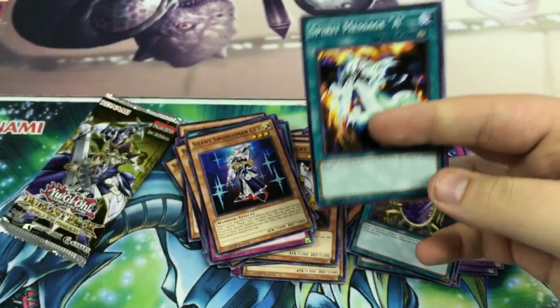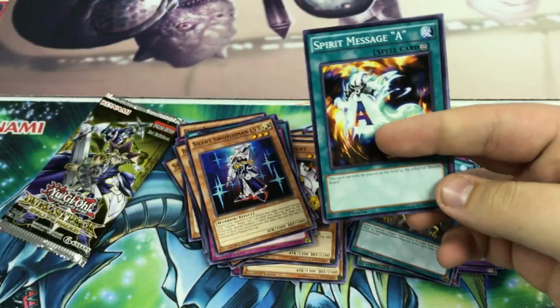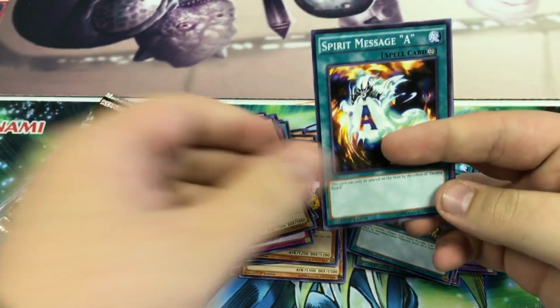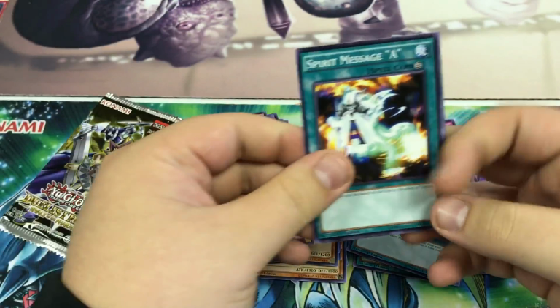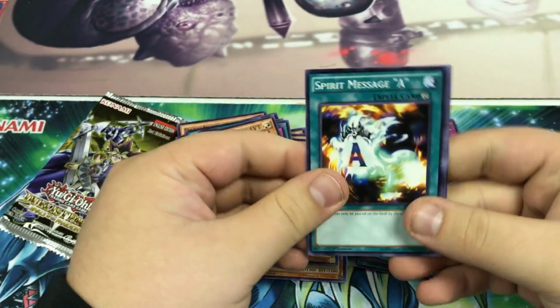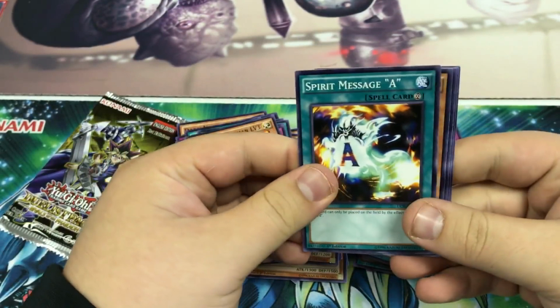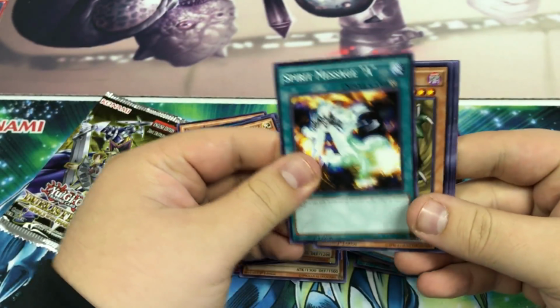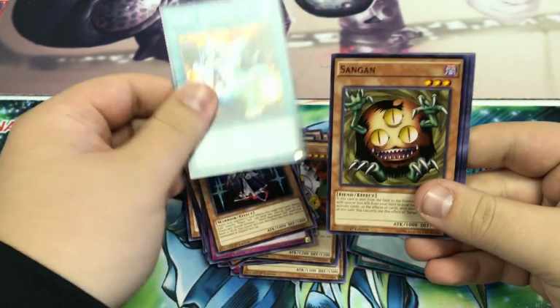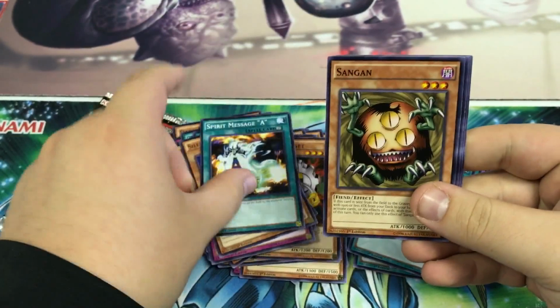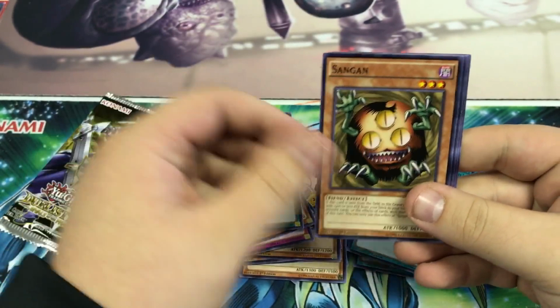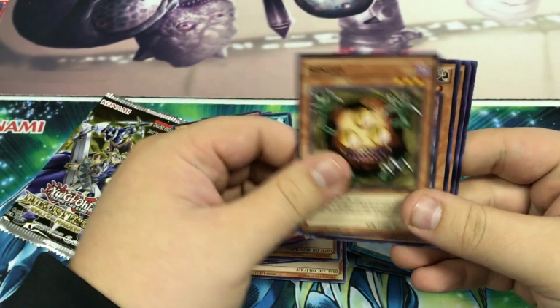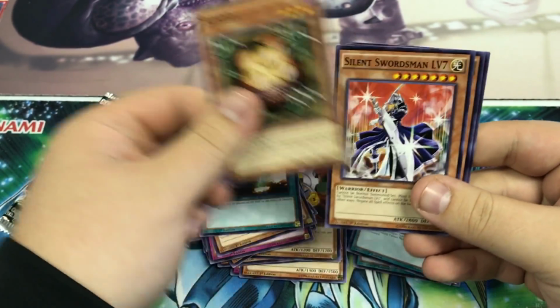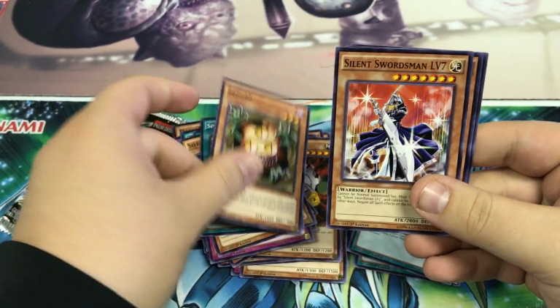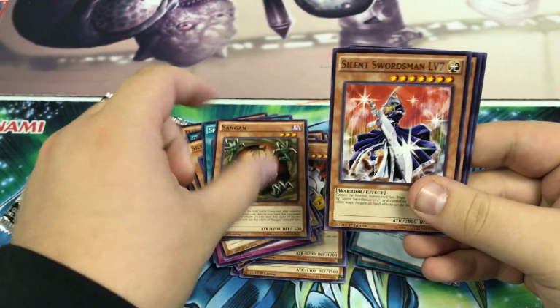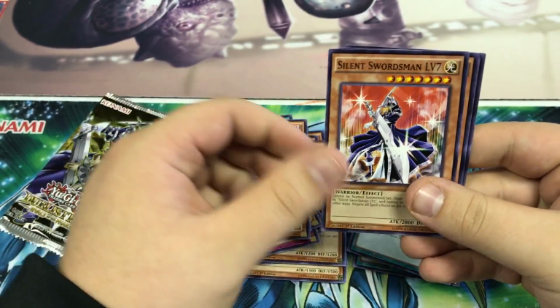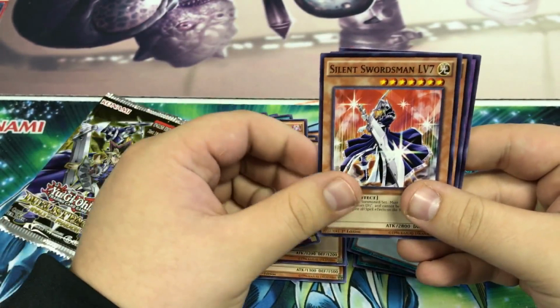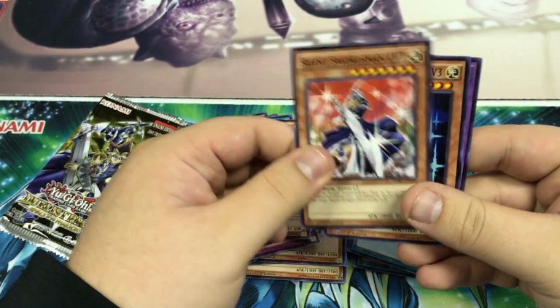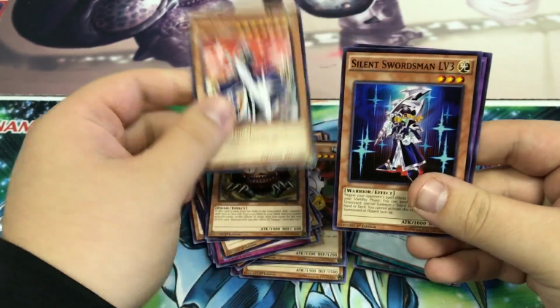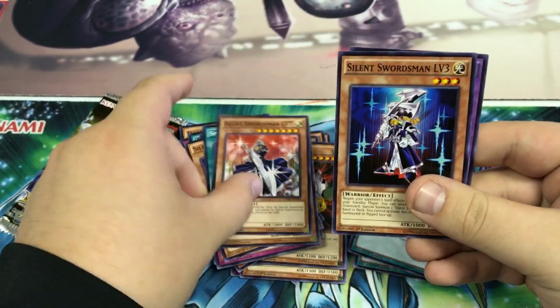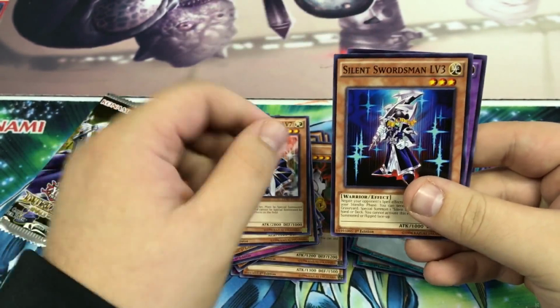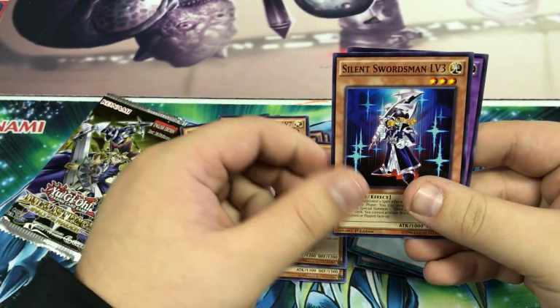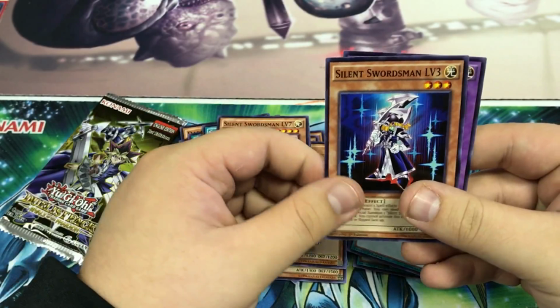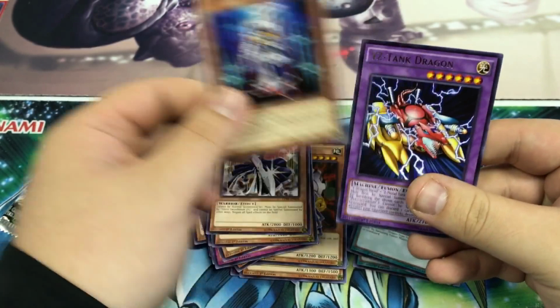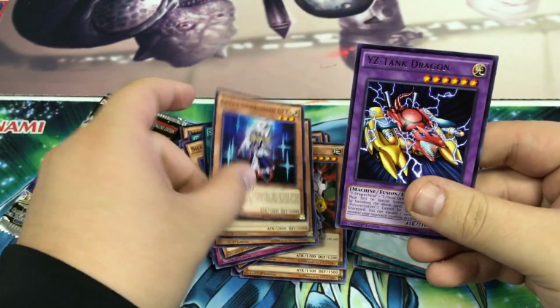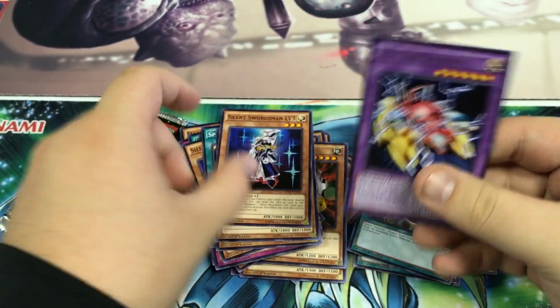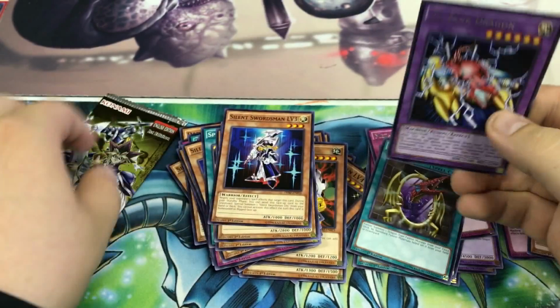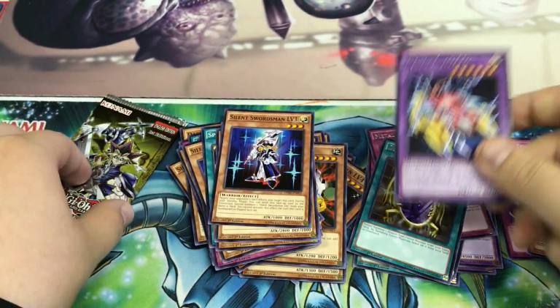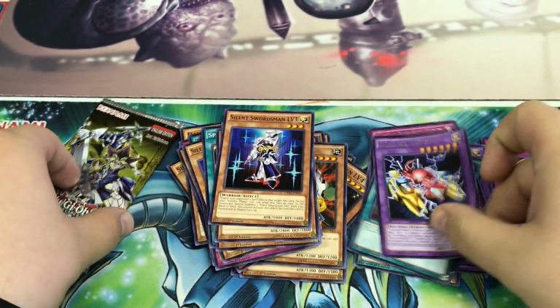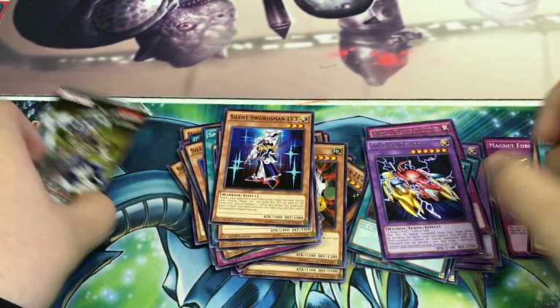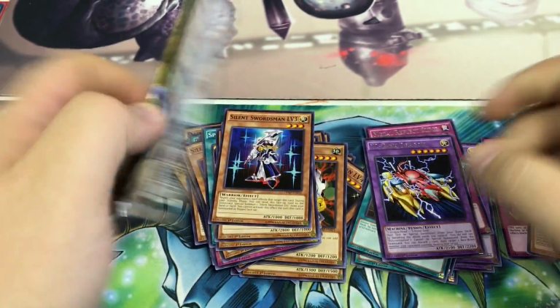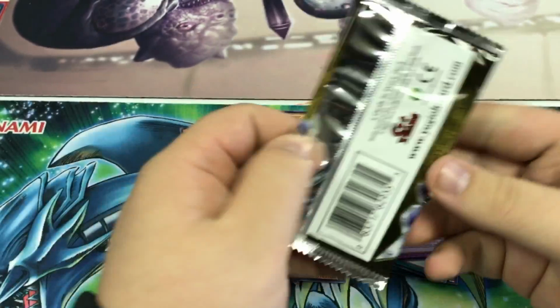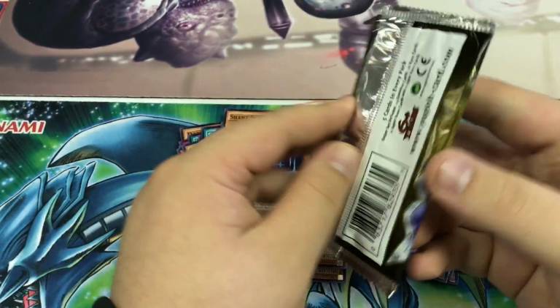Ninth pack: Spirit Message A, Sandion, Silent Swordsman, Silent Swordsman, and YZA Tank Dragon.